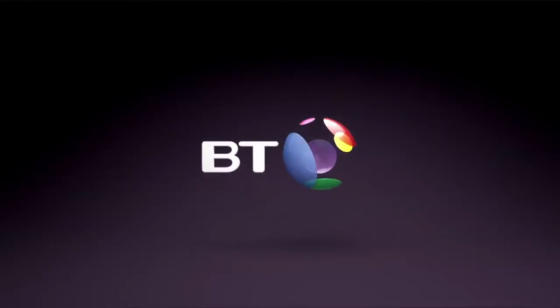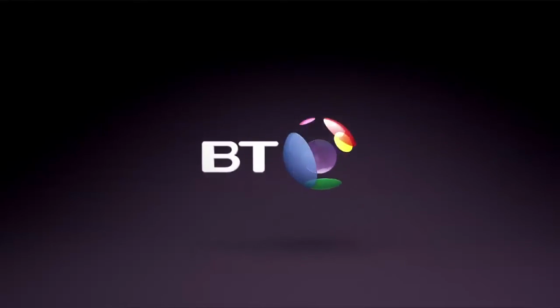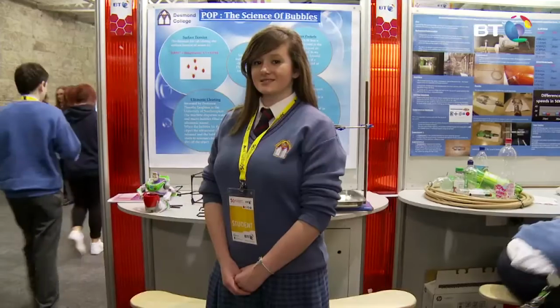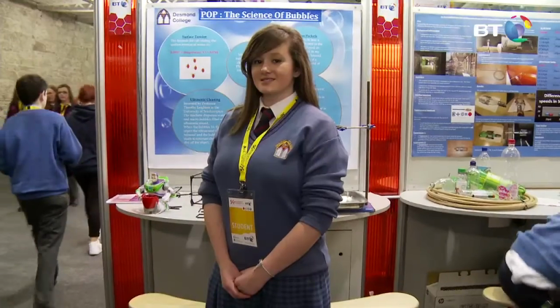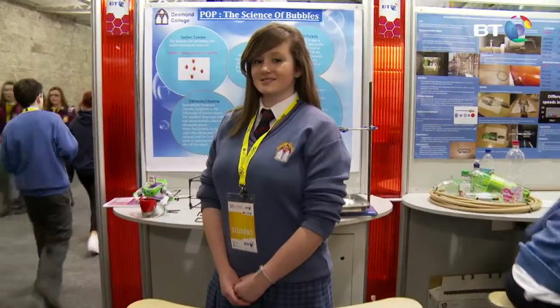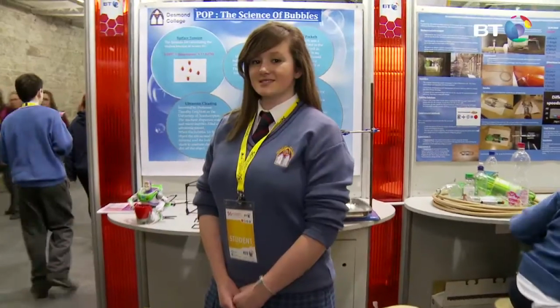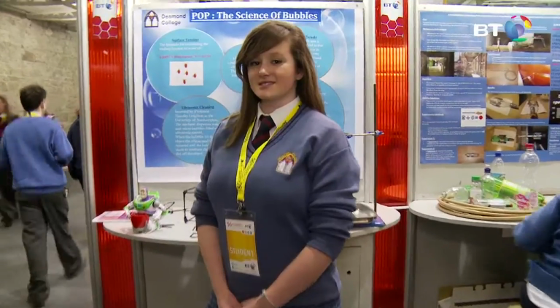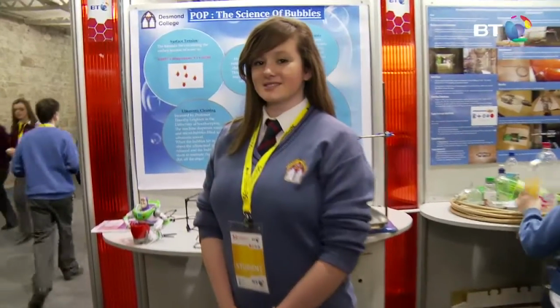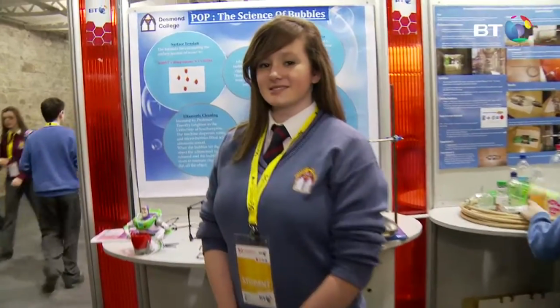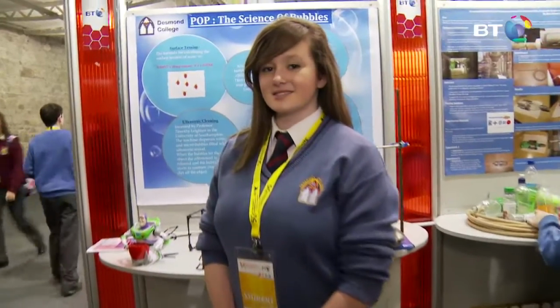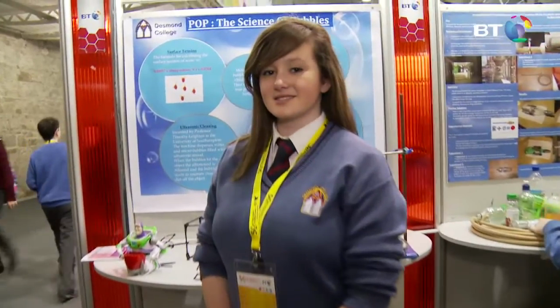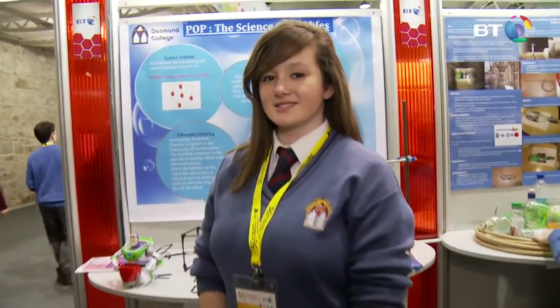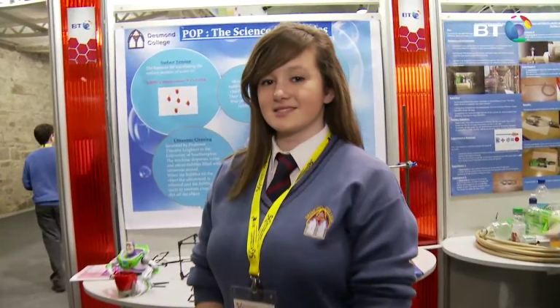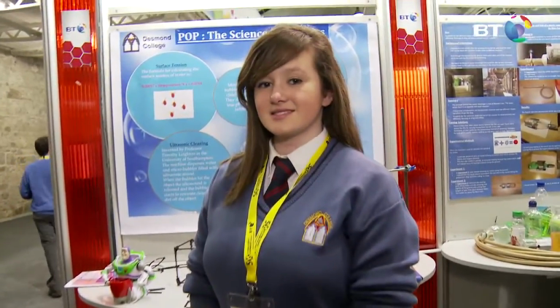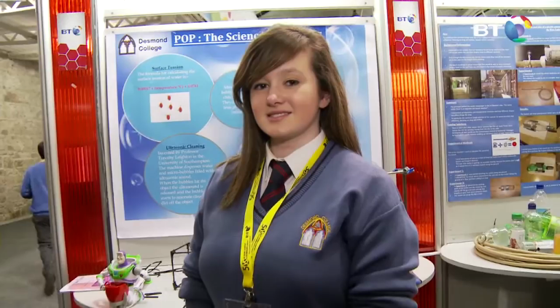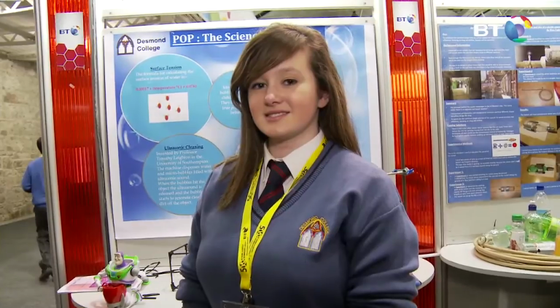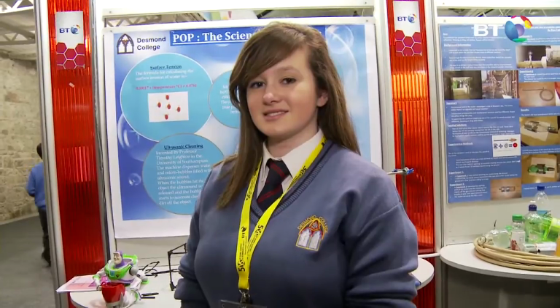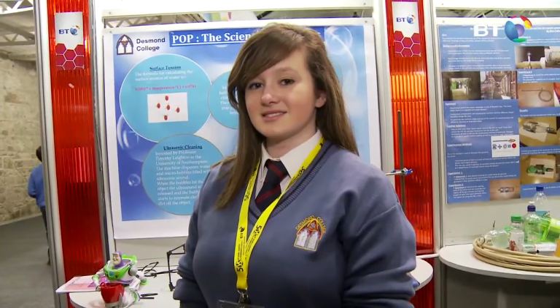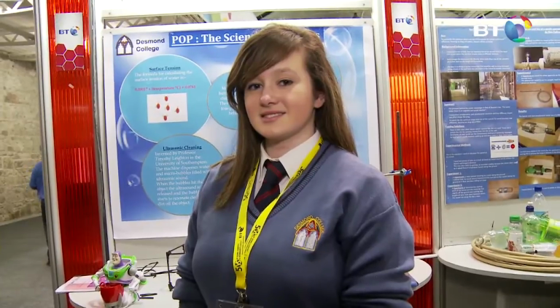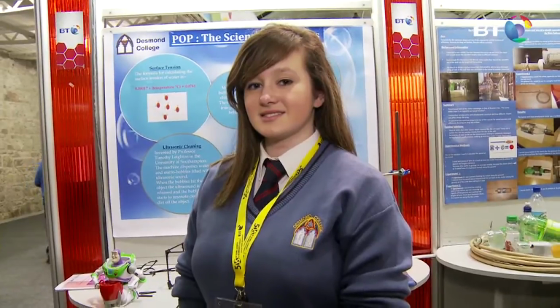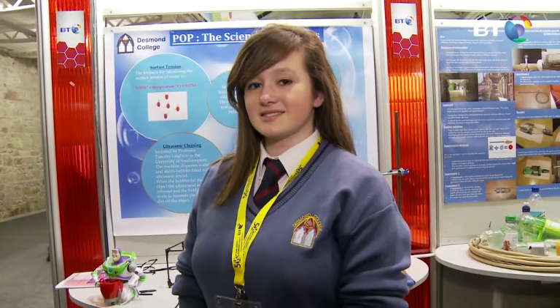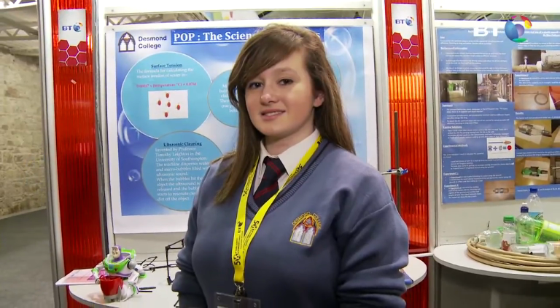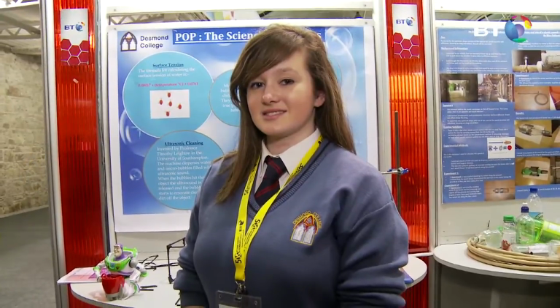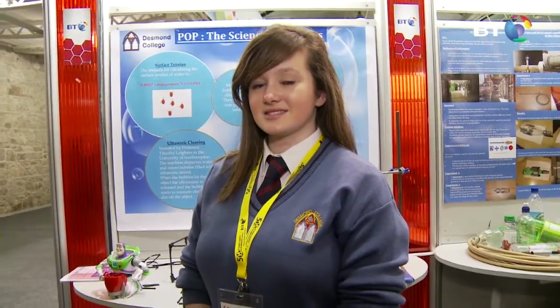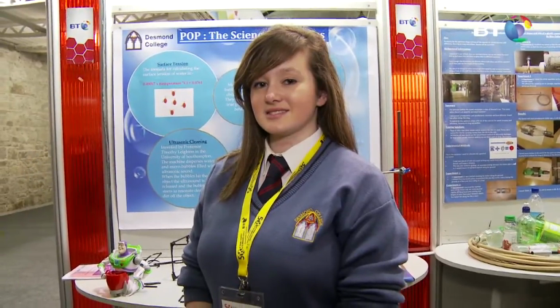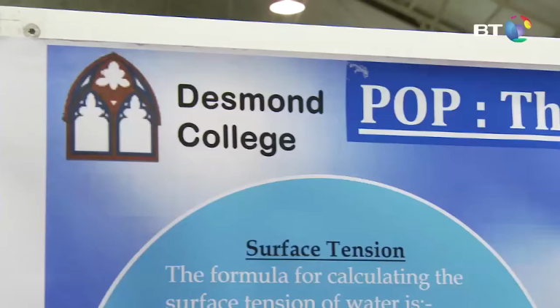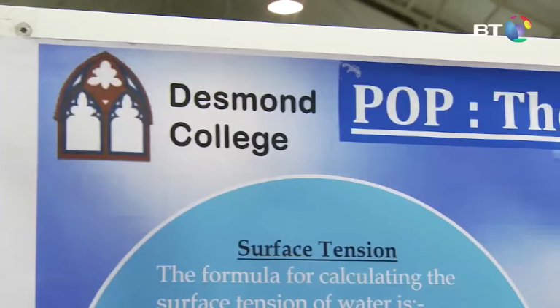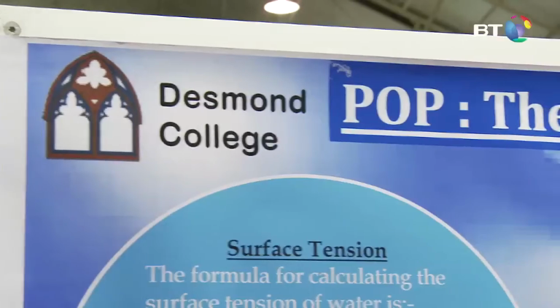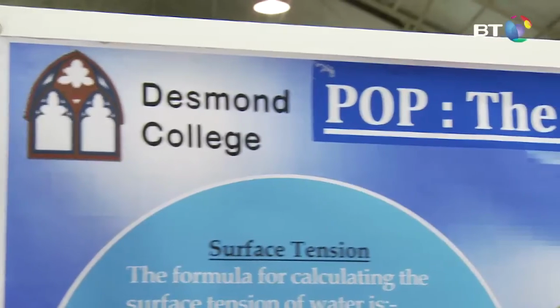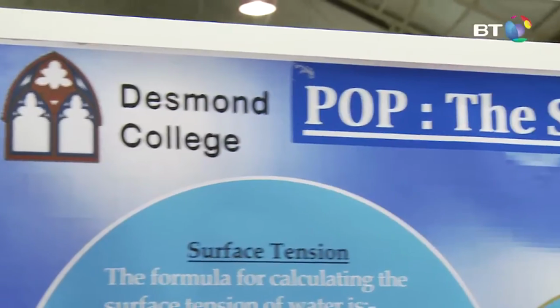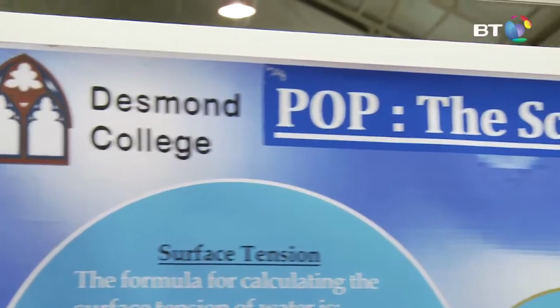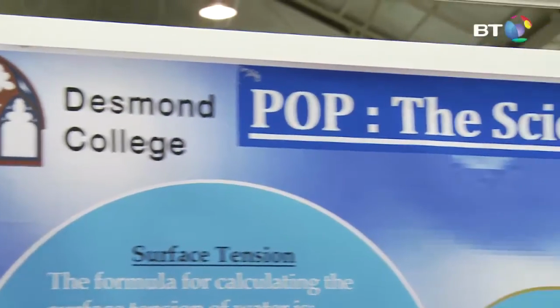My name is Emily Duffy. I'm from Desmond College in Limerick. My project is Pop! The Science of Bubbles.